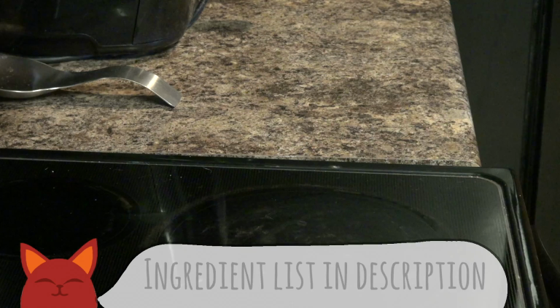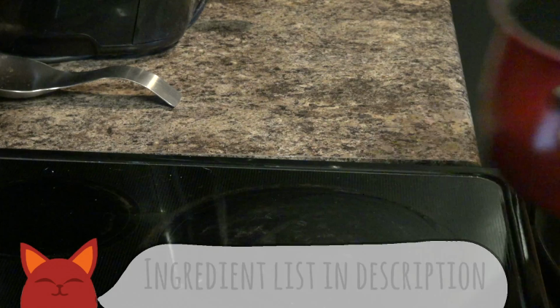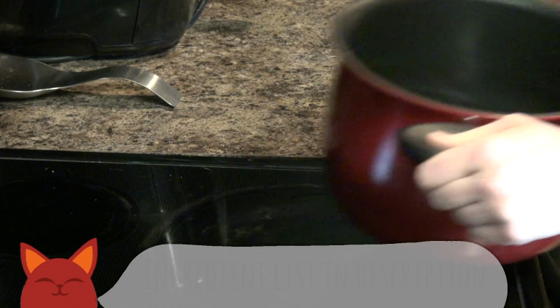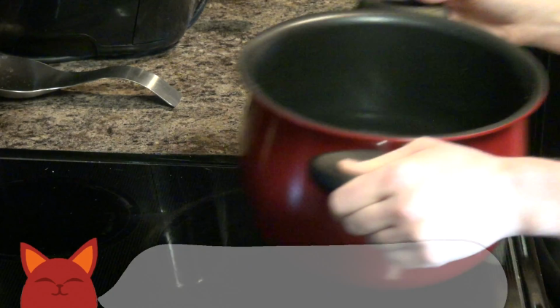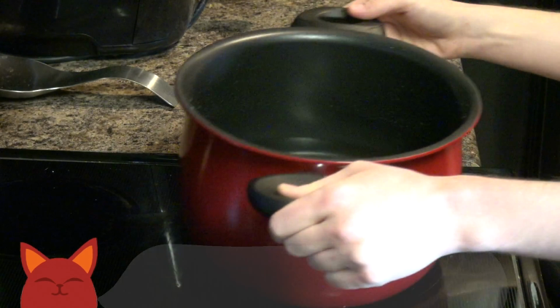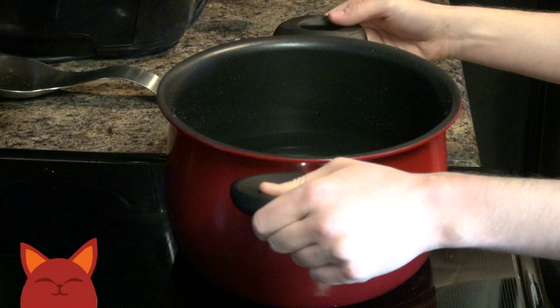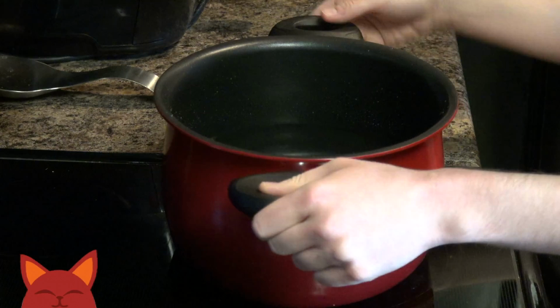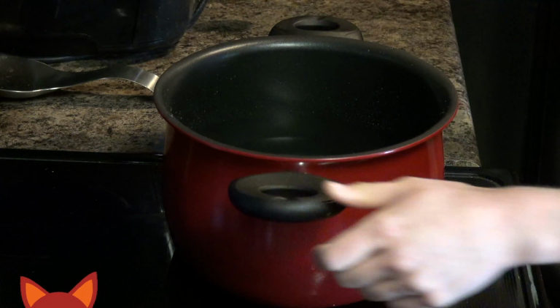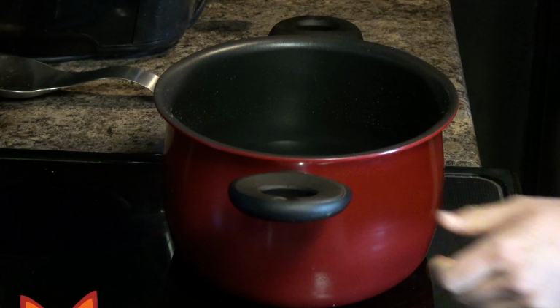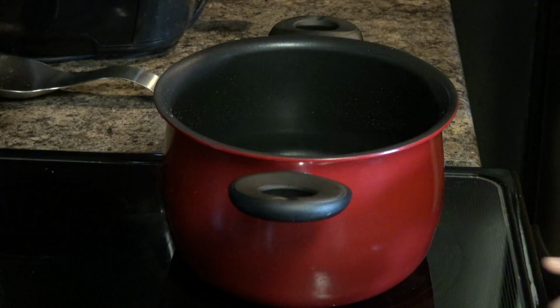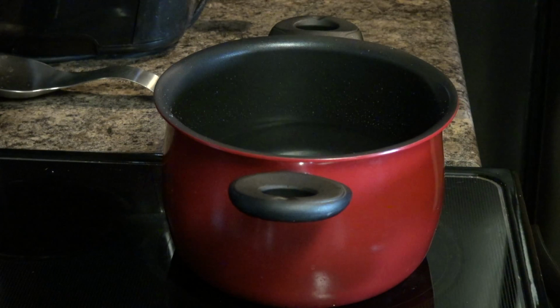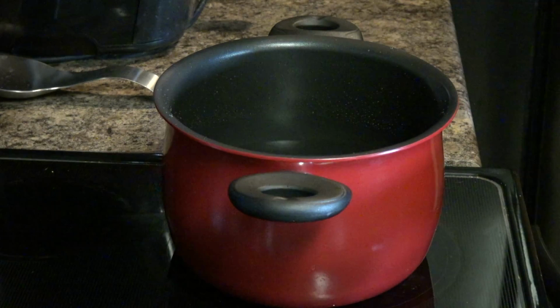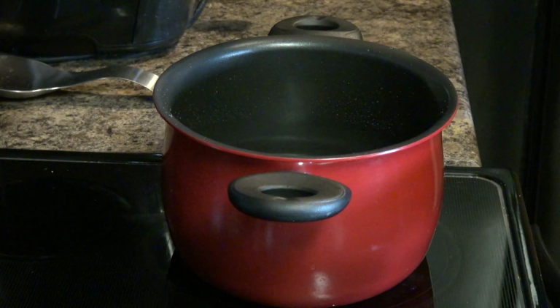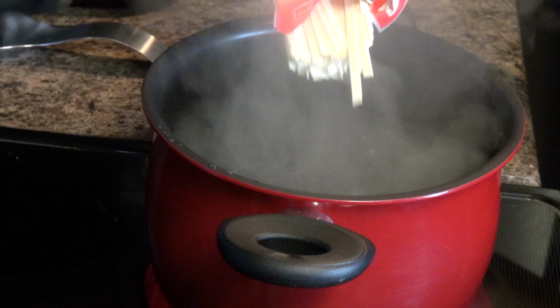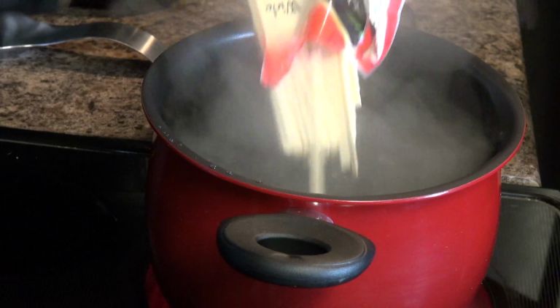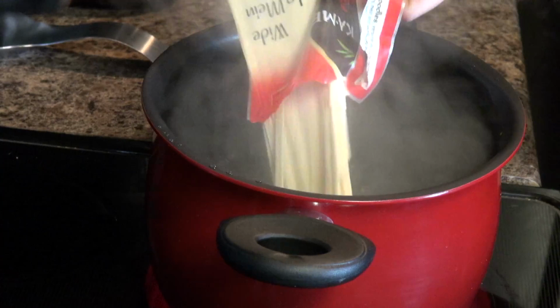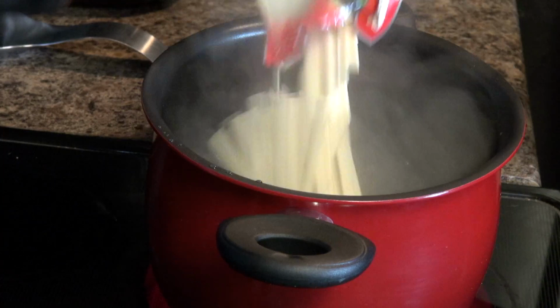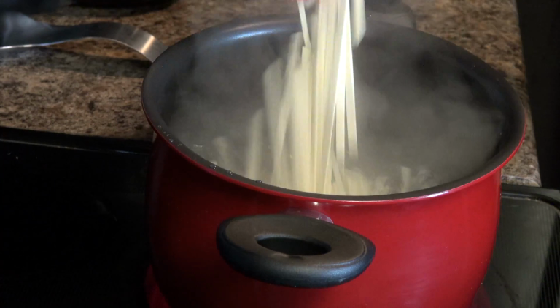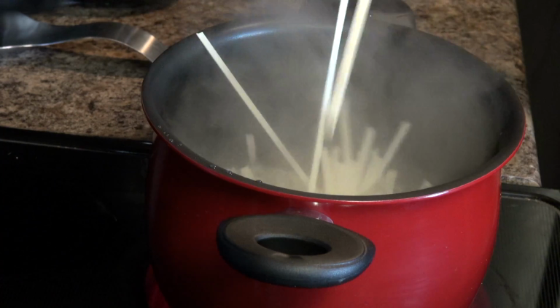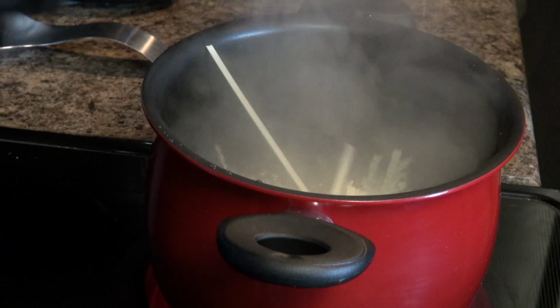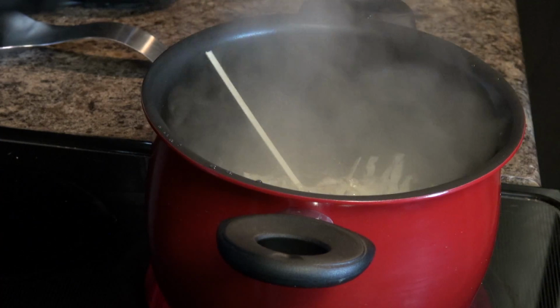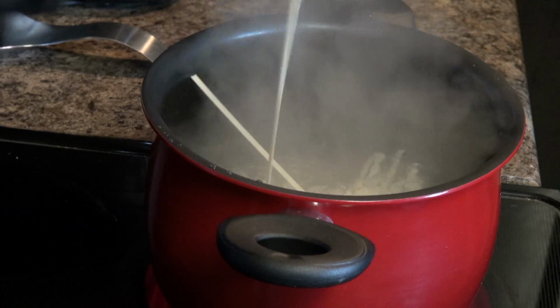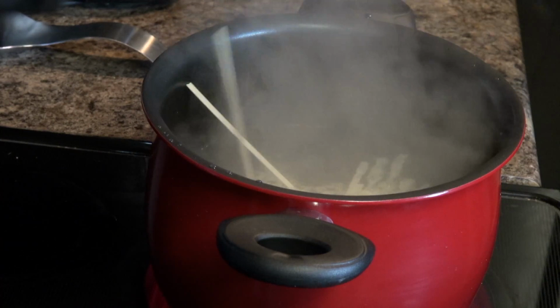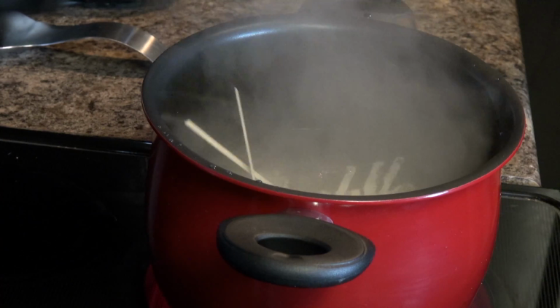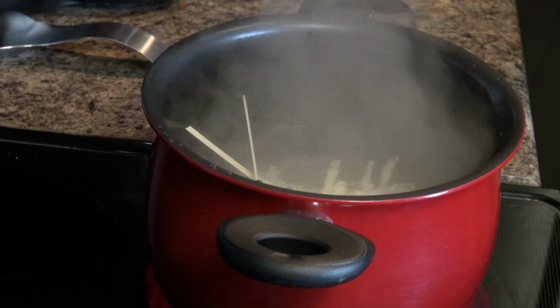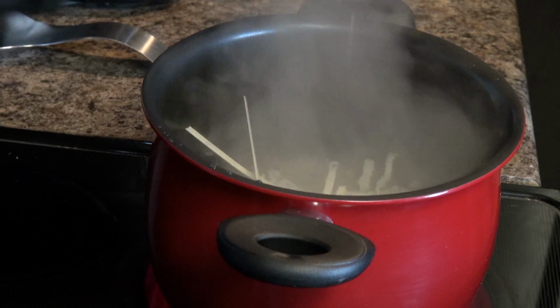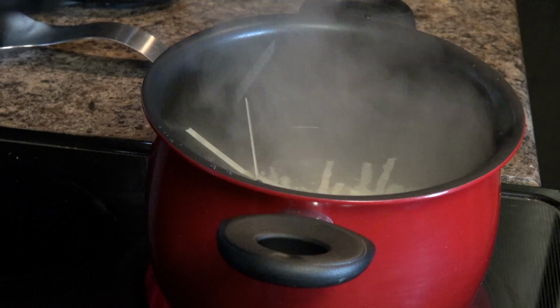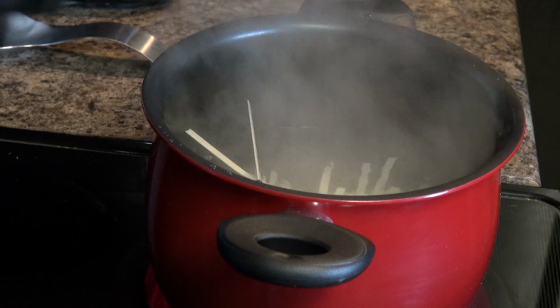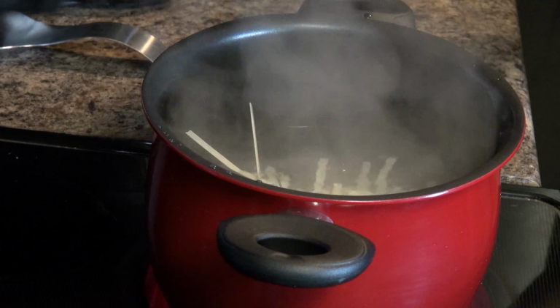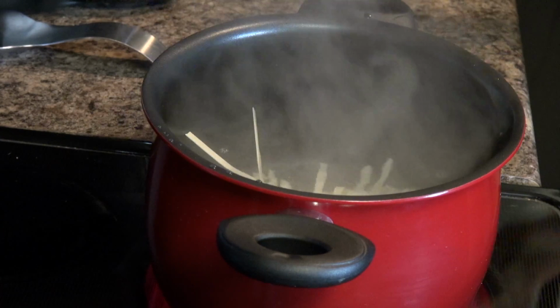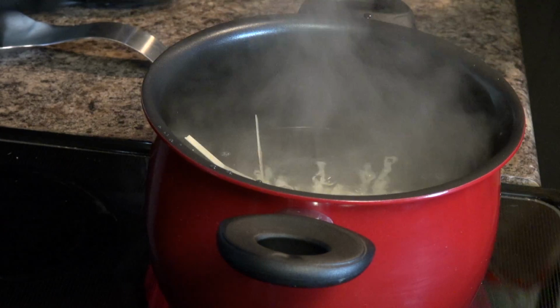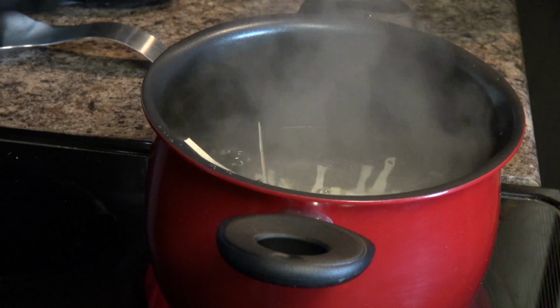Let's first get some water boiling for our noodles. Any typical lo mein style noodle works, just cook per package instructions.